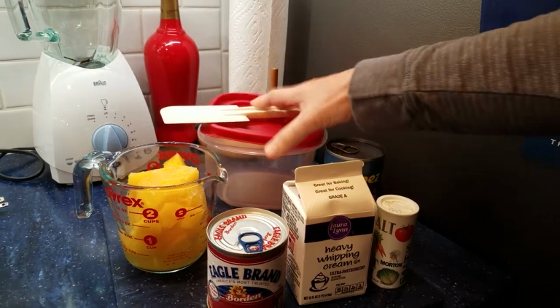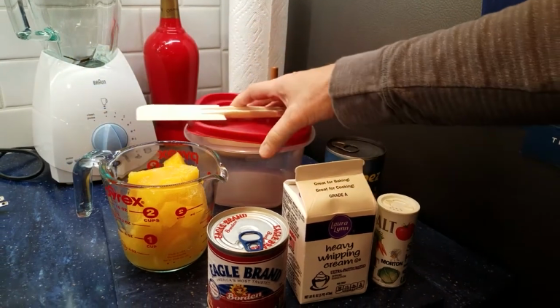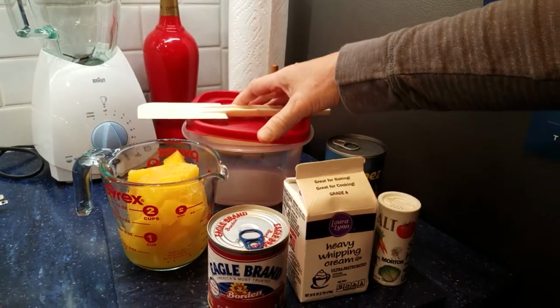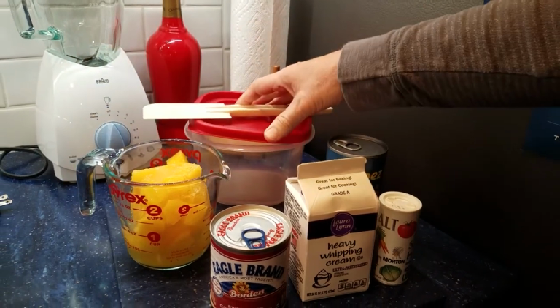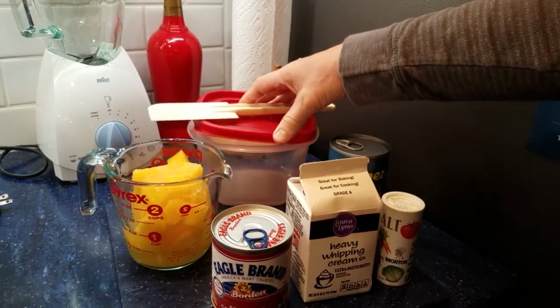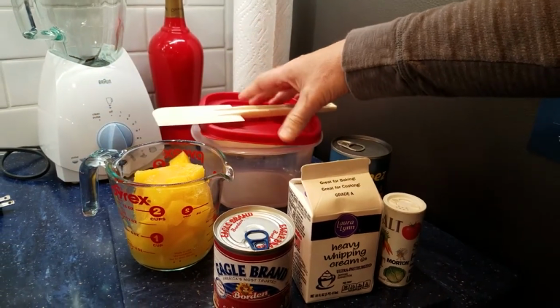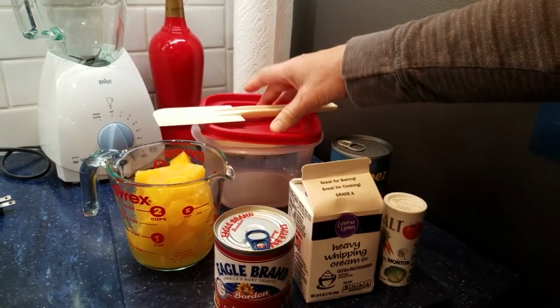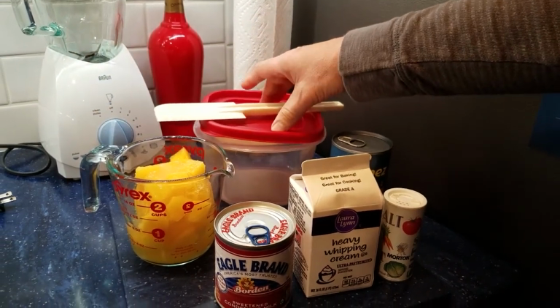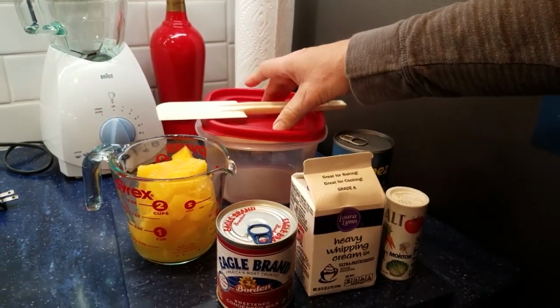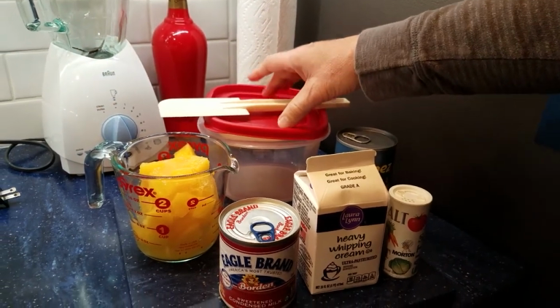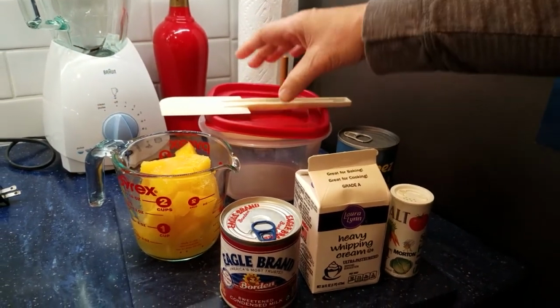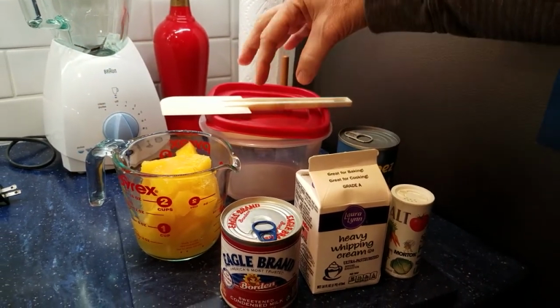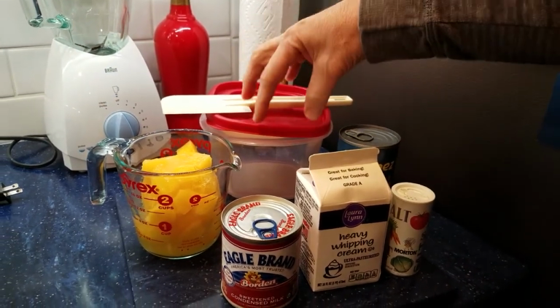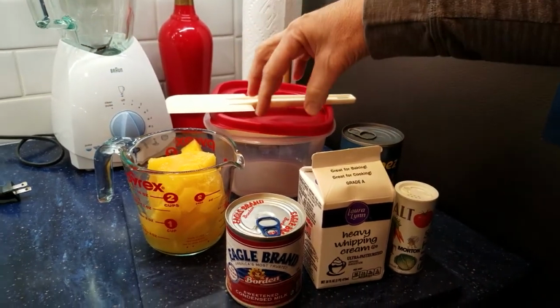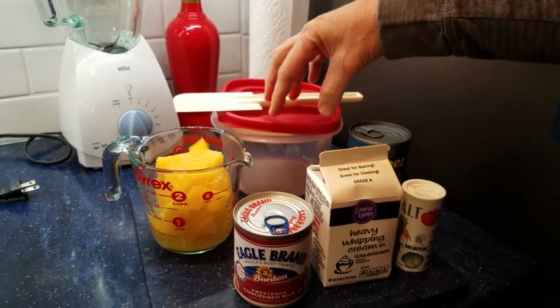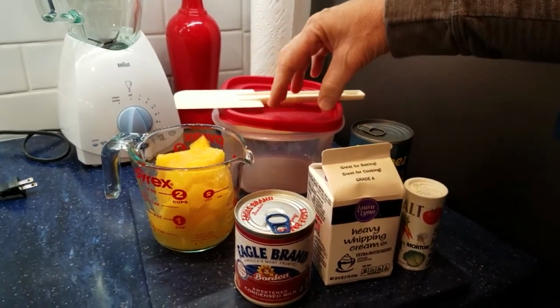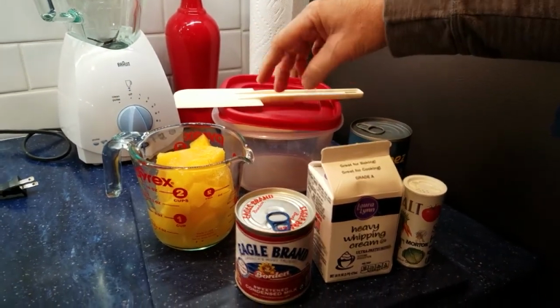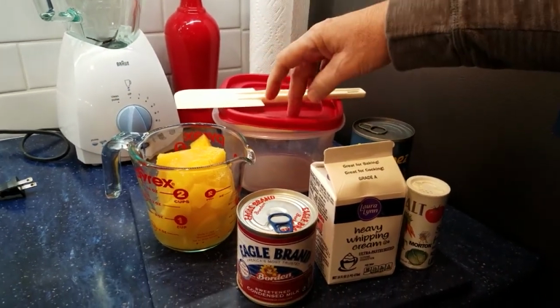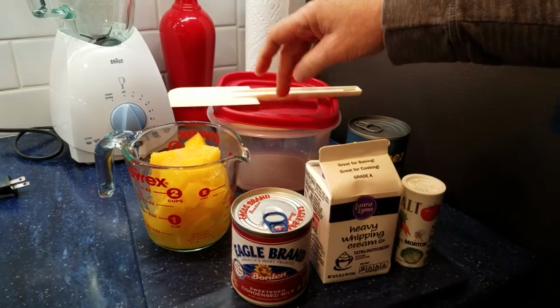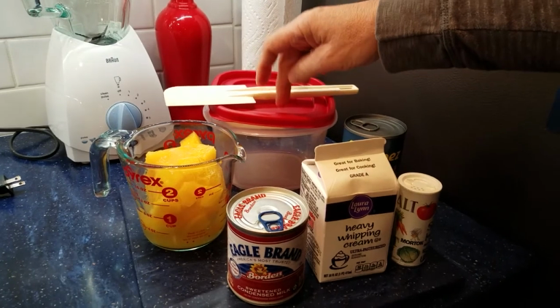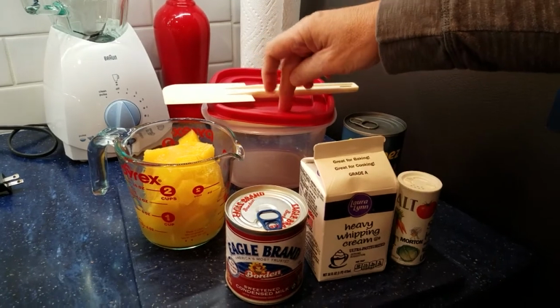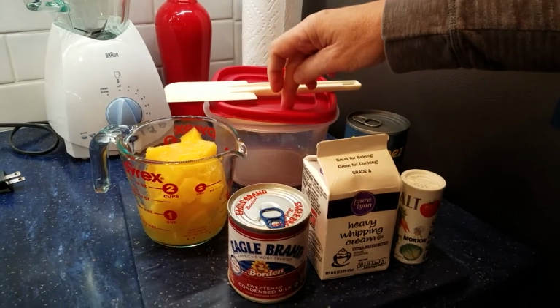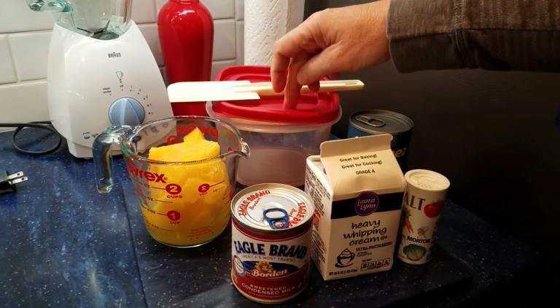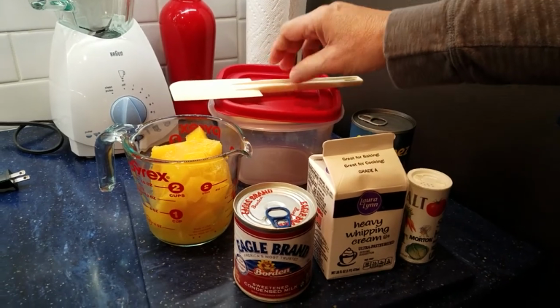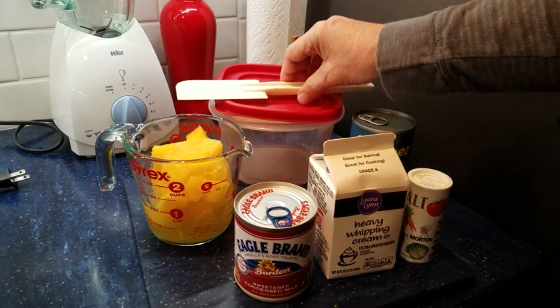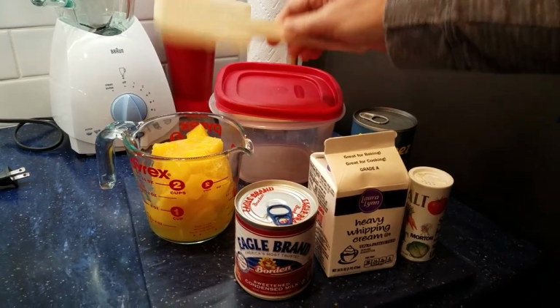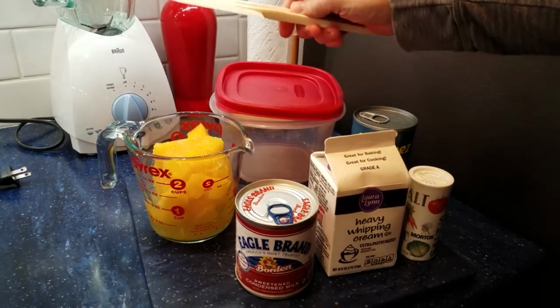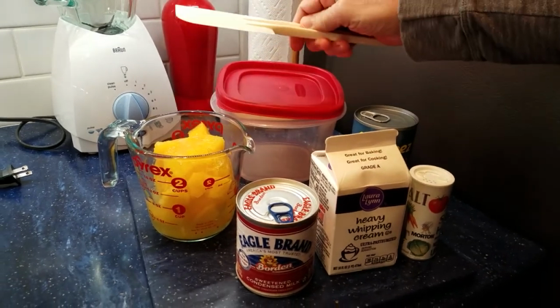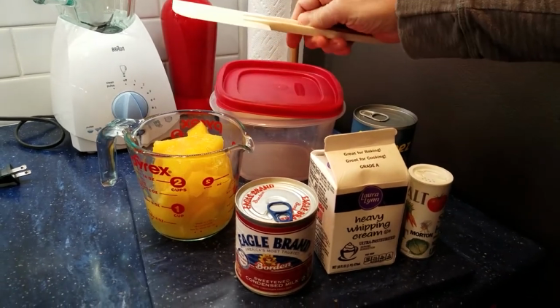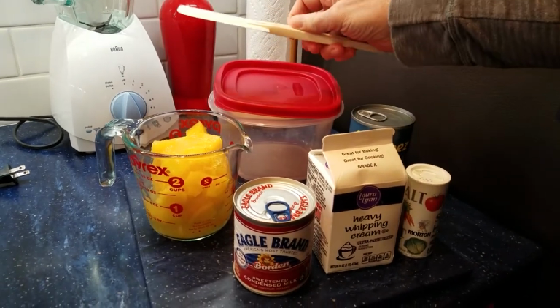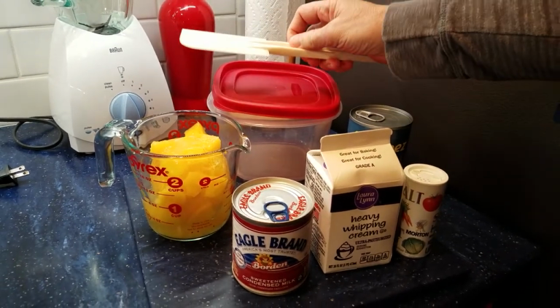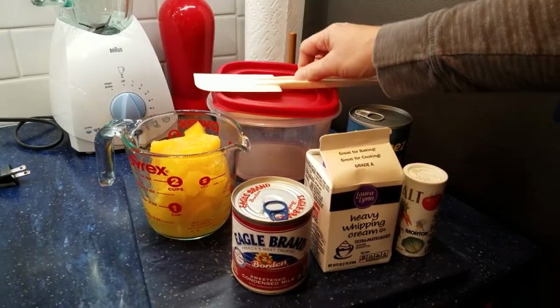We're going to need a container to put our liquid ice cream into so that we can freeze it, and a spatula.